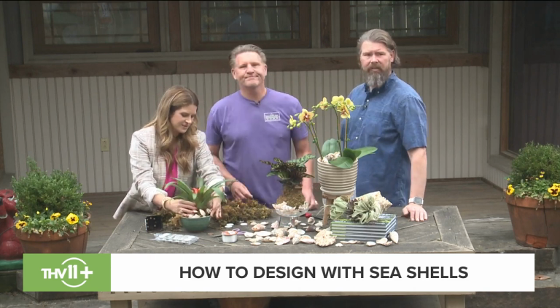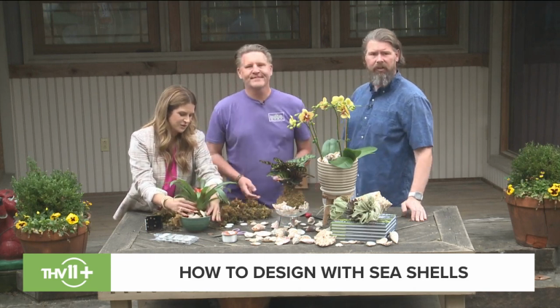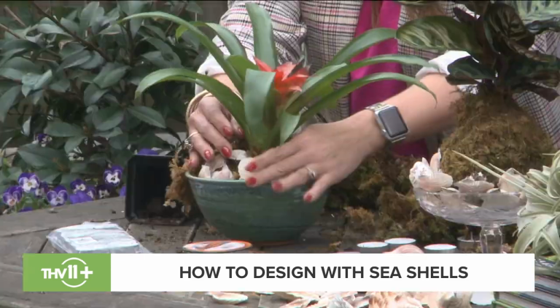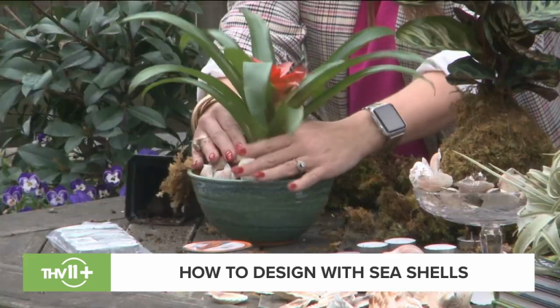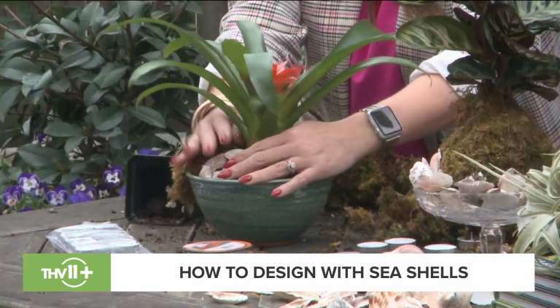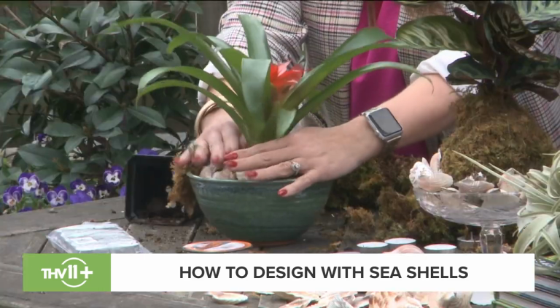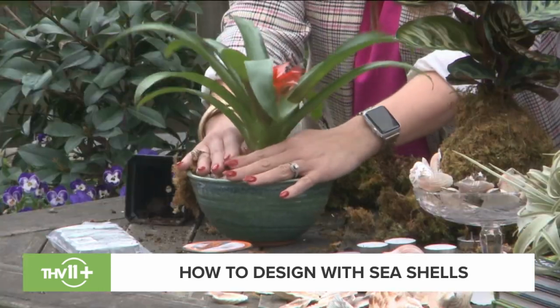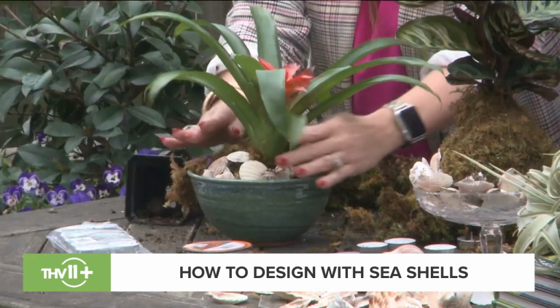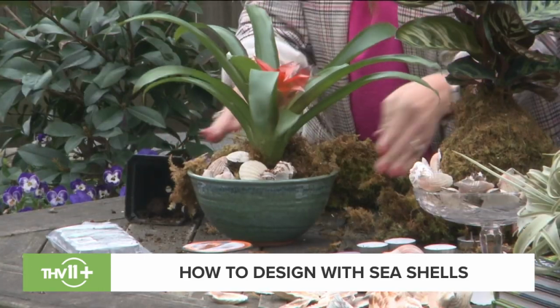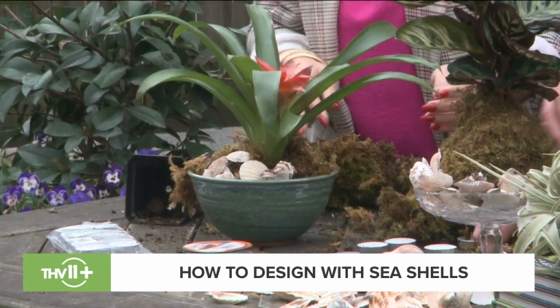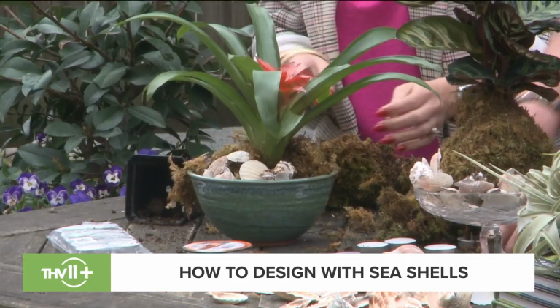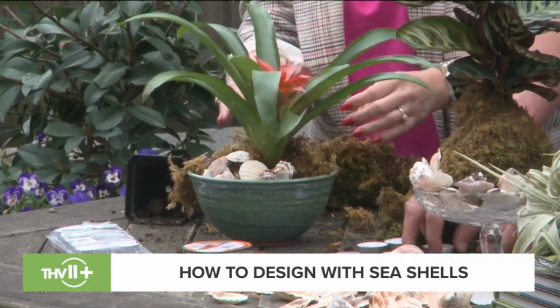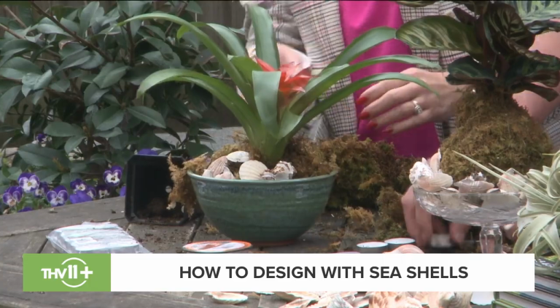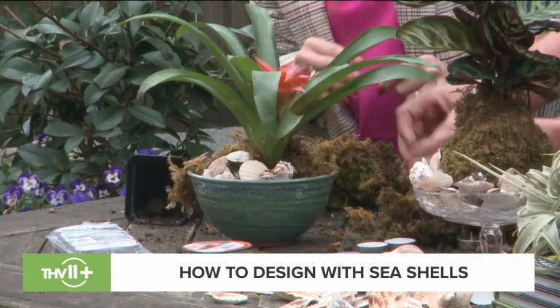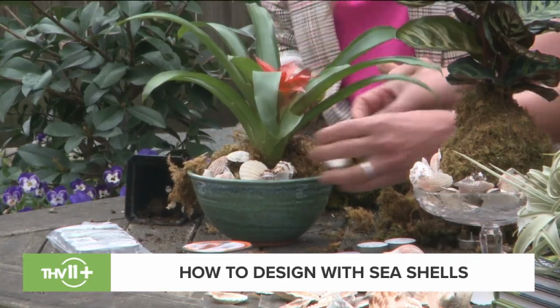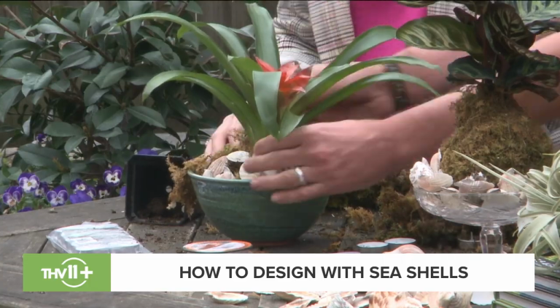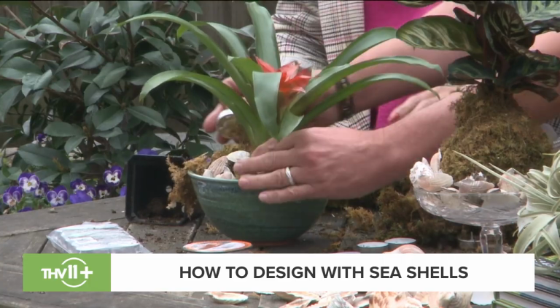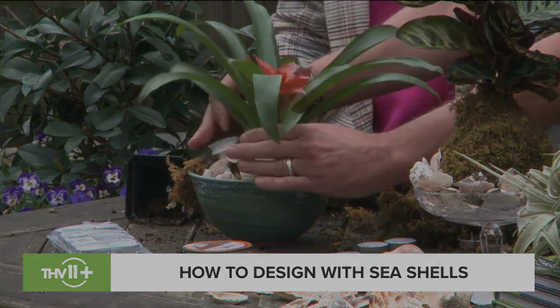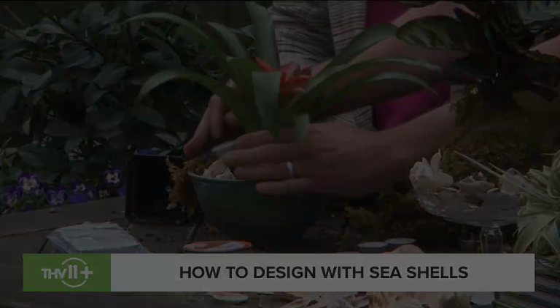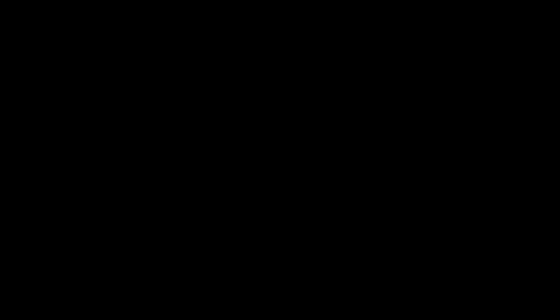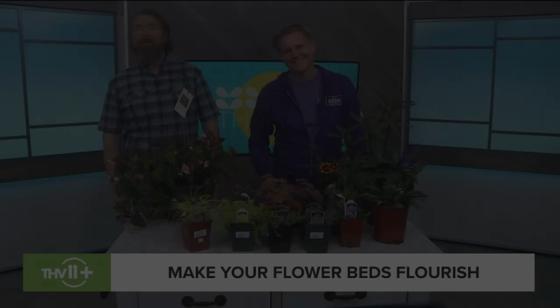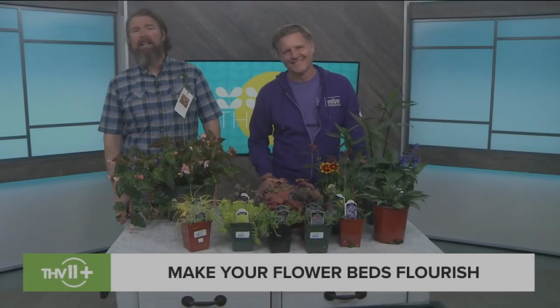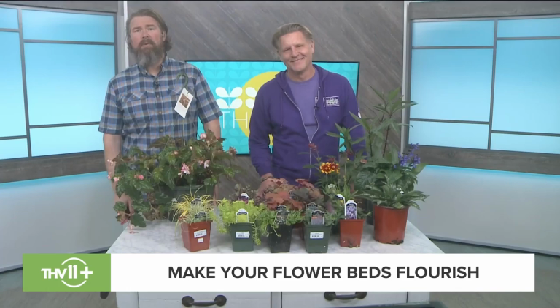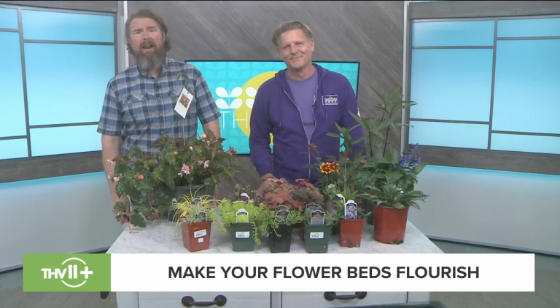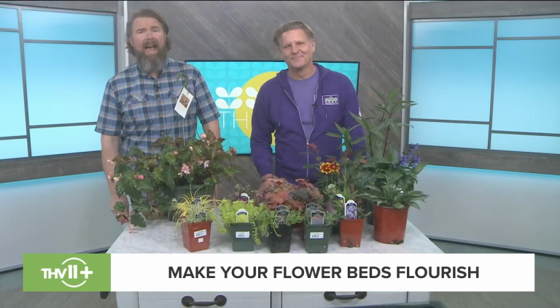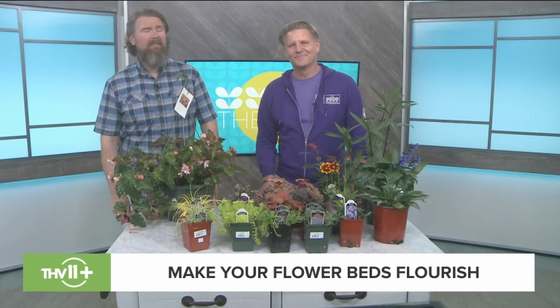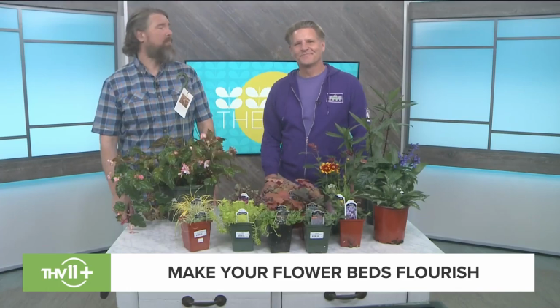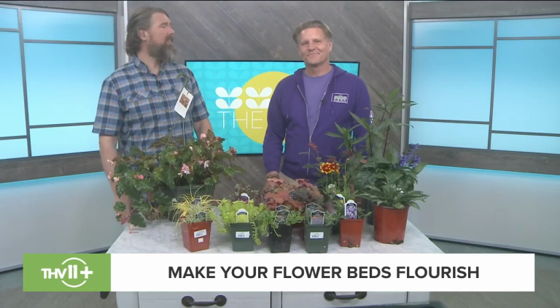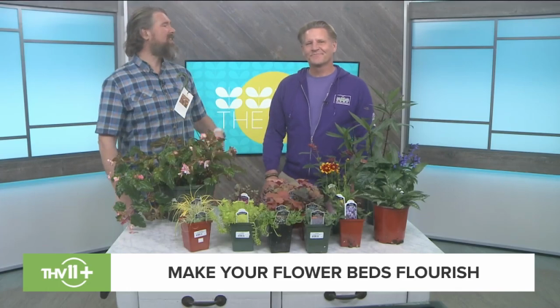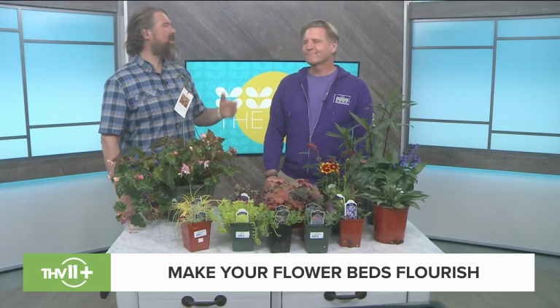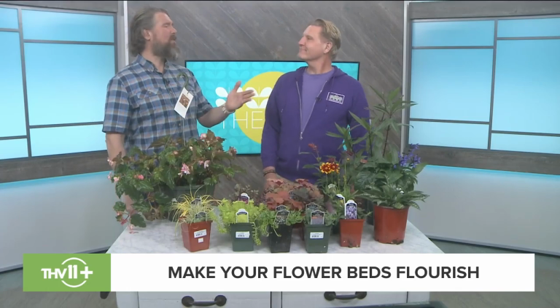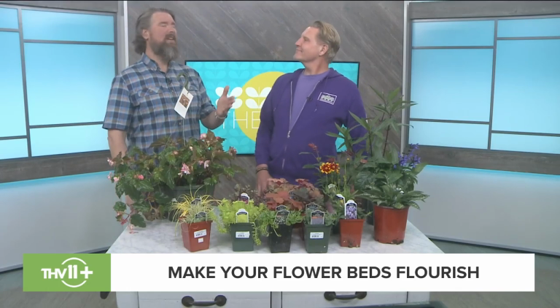We sell the green sheet moss at Botanica Gardens — you can buy a couple handfuls or whatever you want. It comes from a moss farm, so they don't strip the woods; they actually grow and harvest the moss.